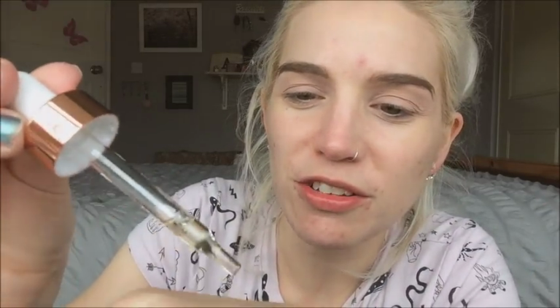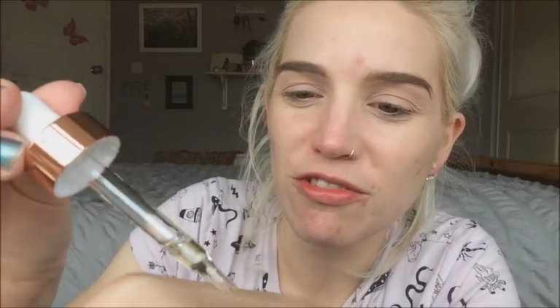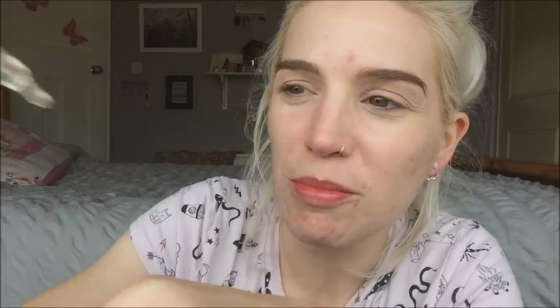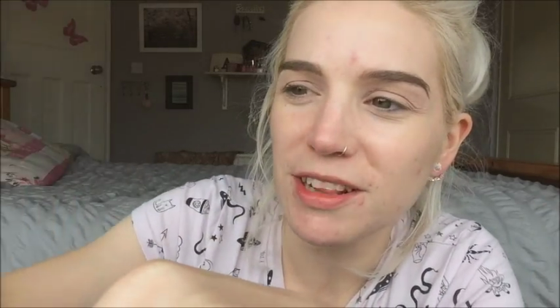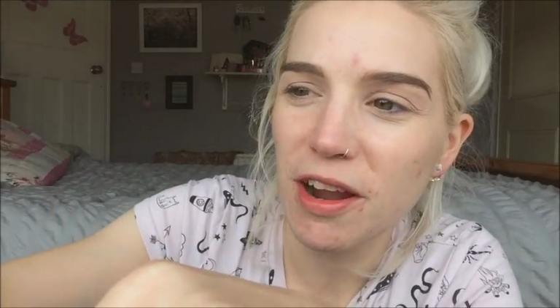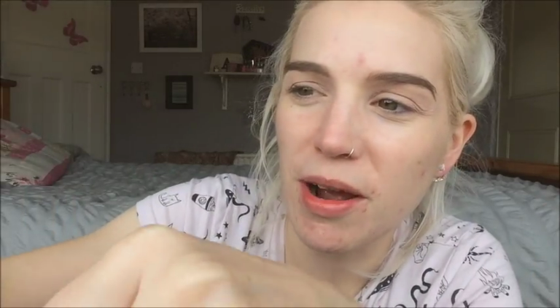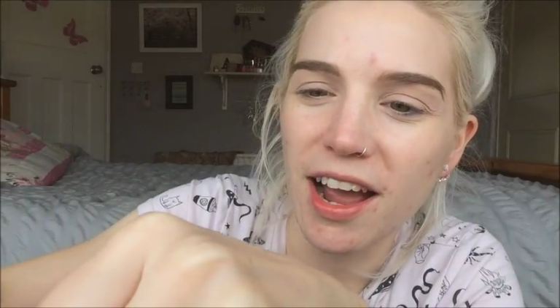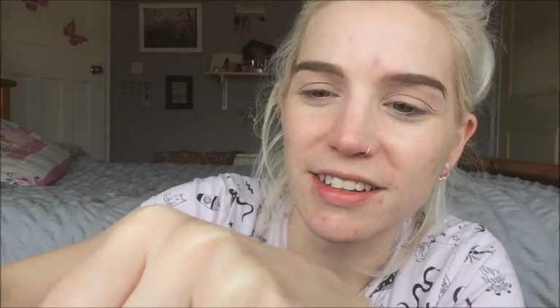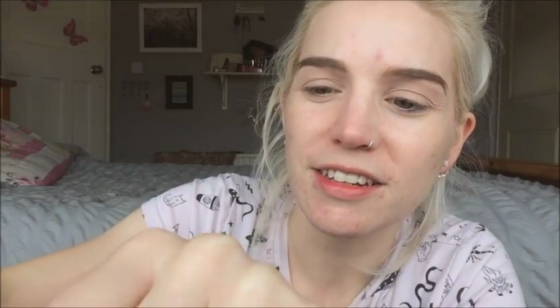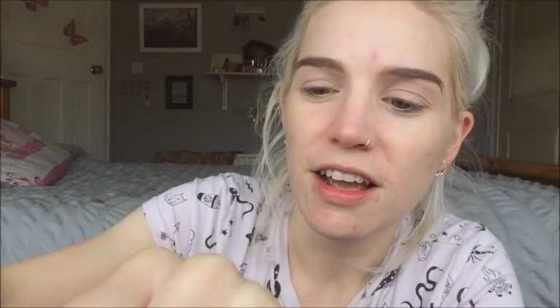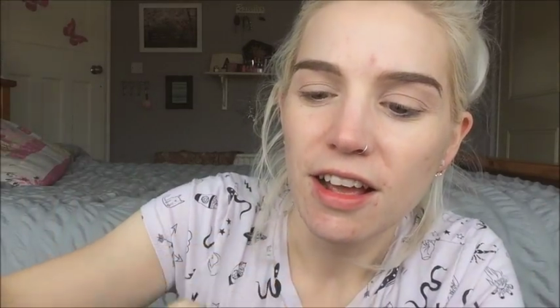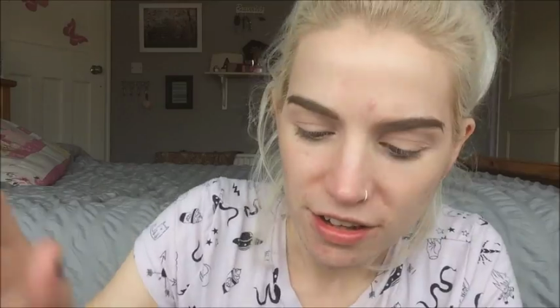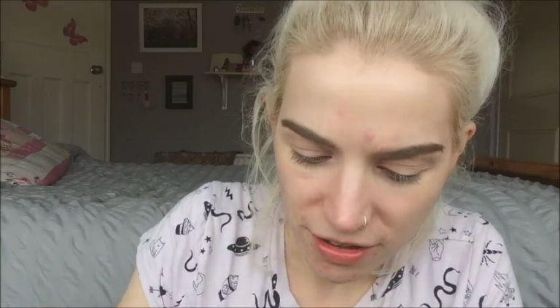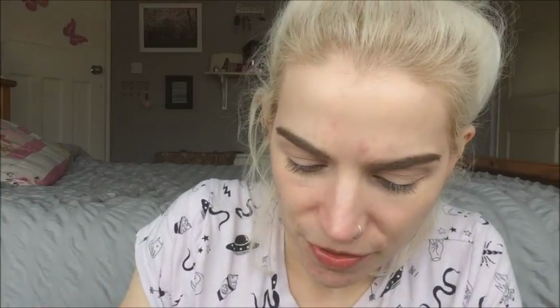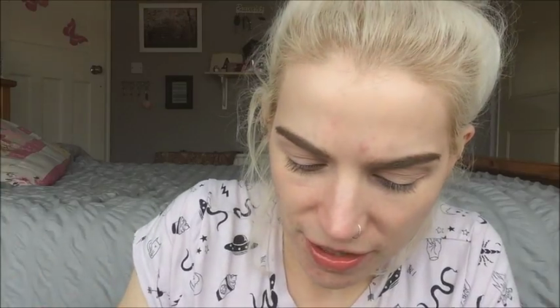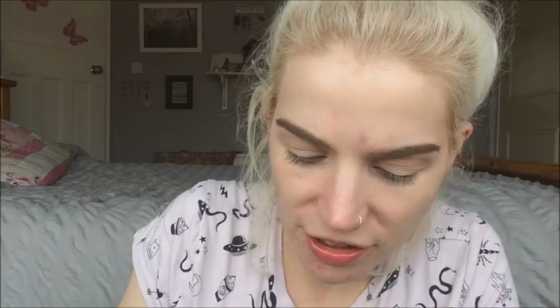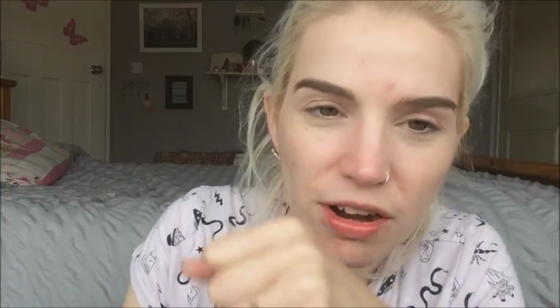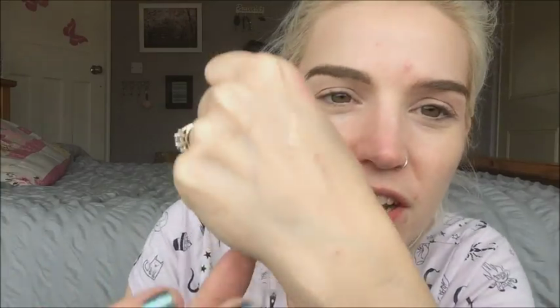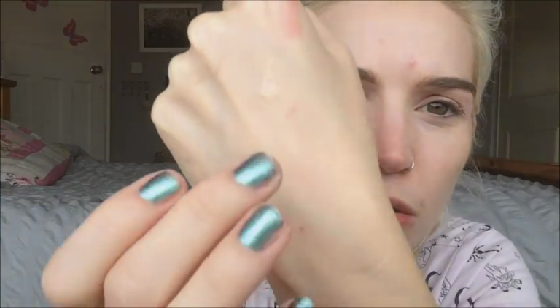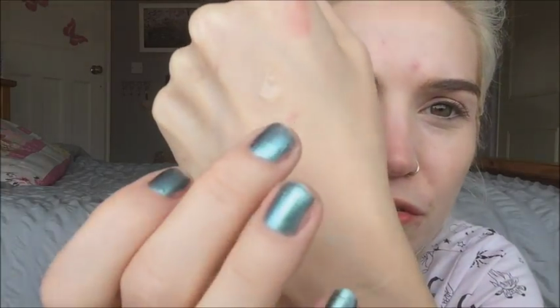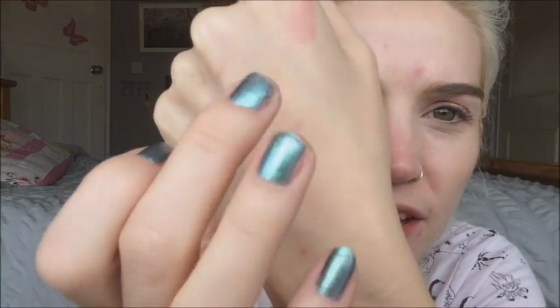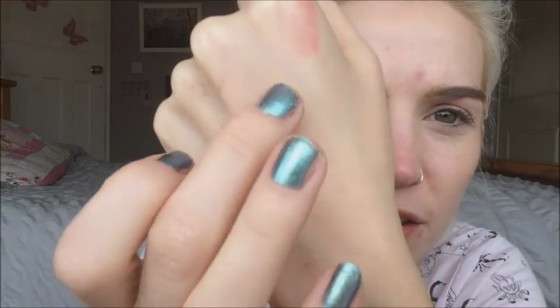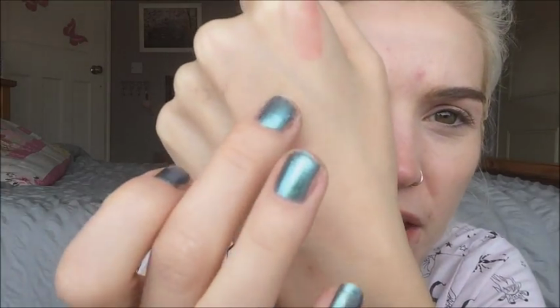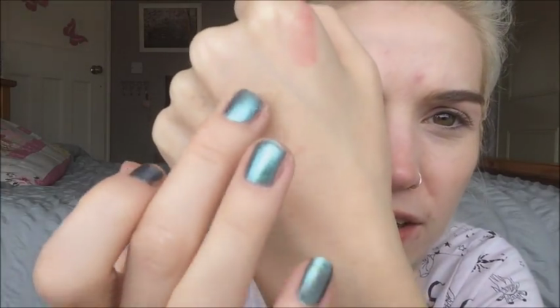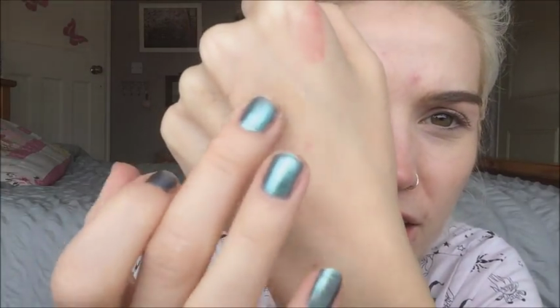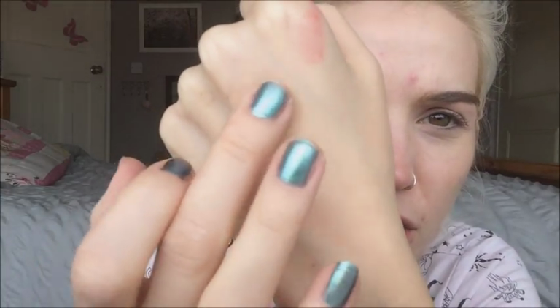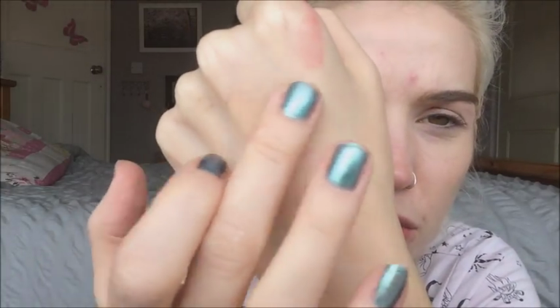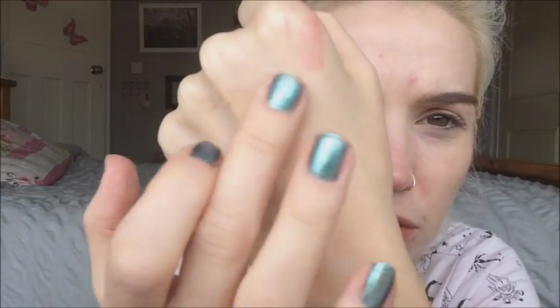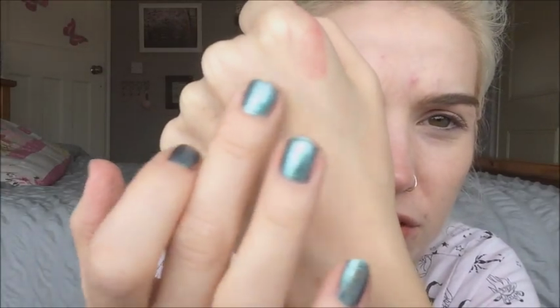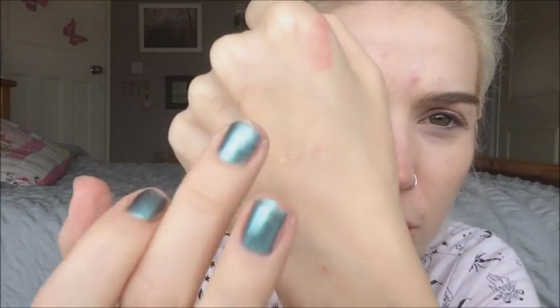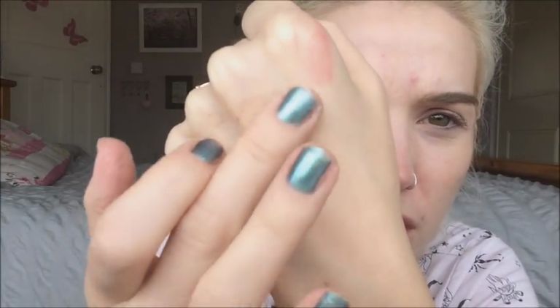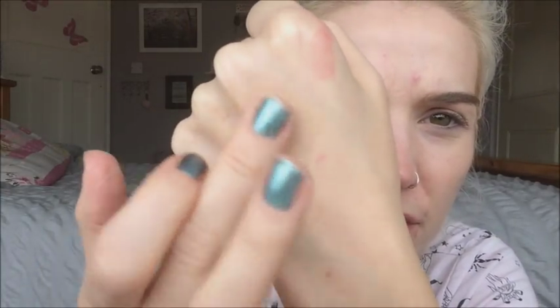Let me just rub a little bit on my hand. I don't have any gold flakes on my hand - no gold has come off.